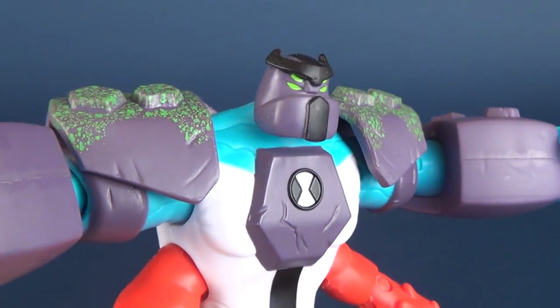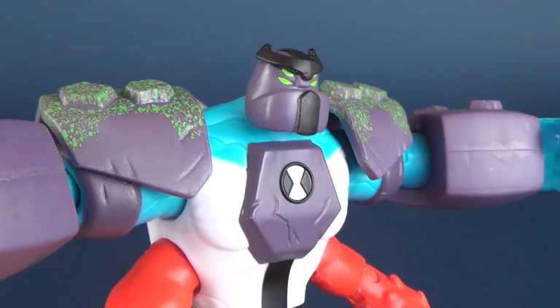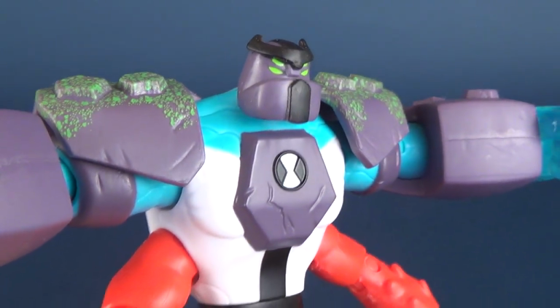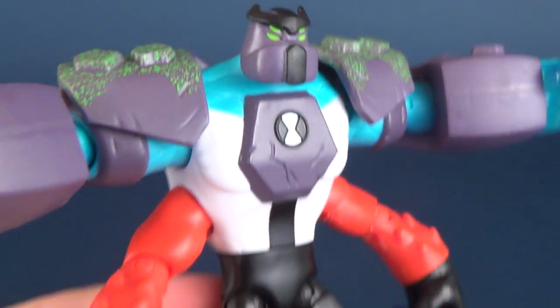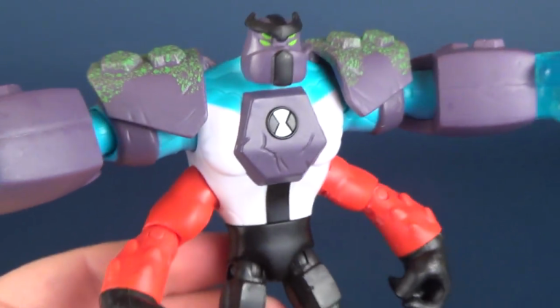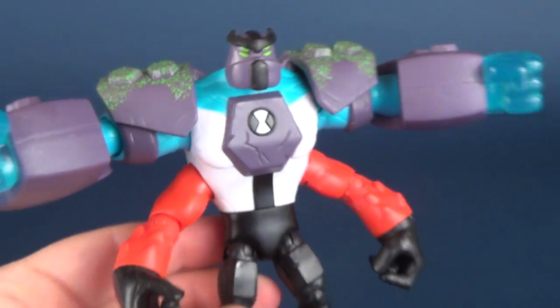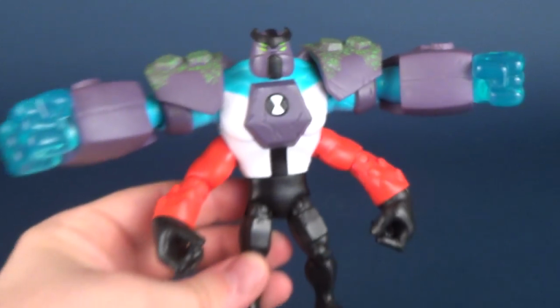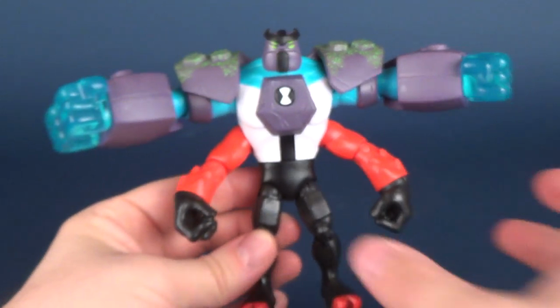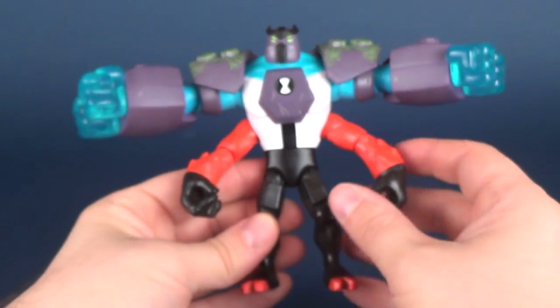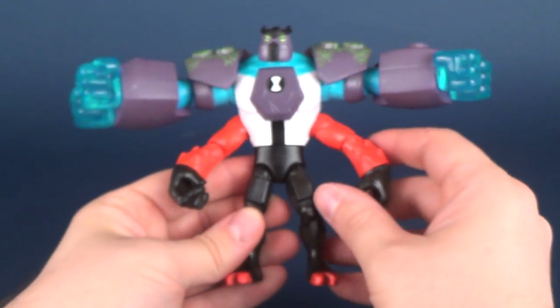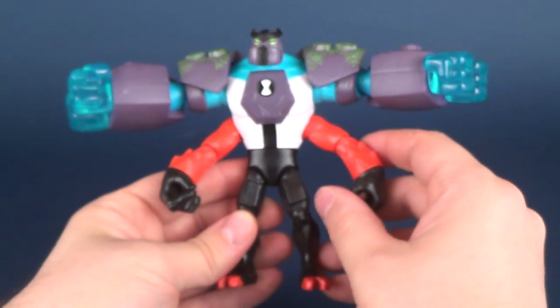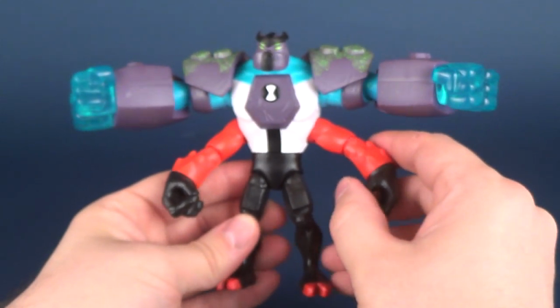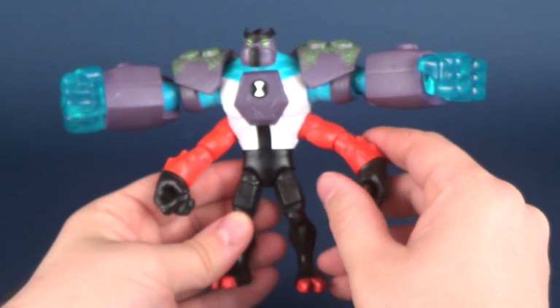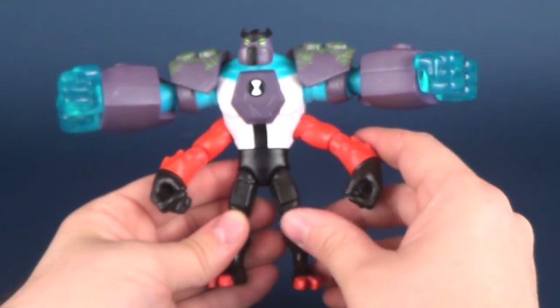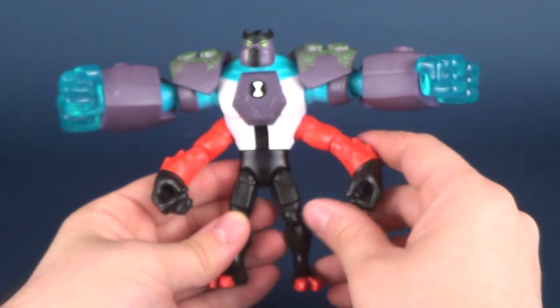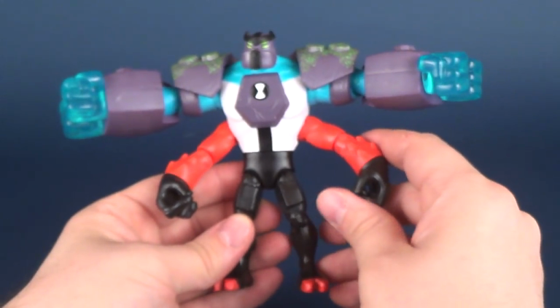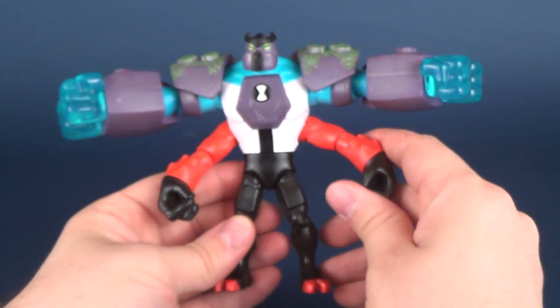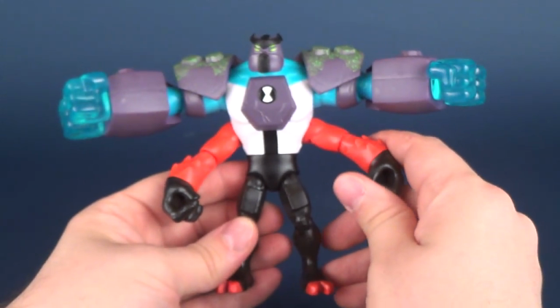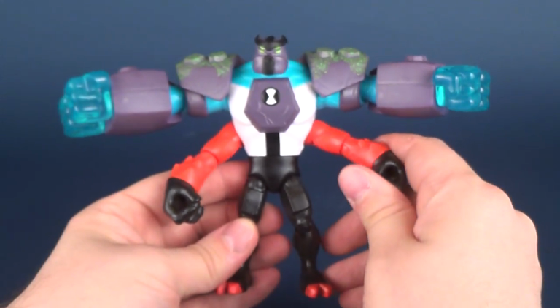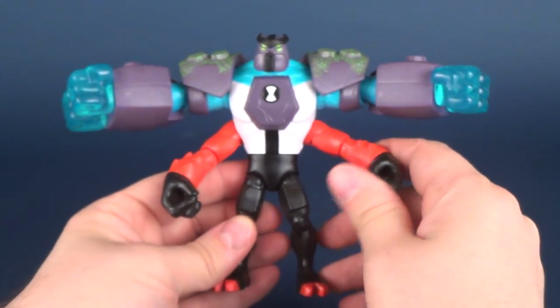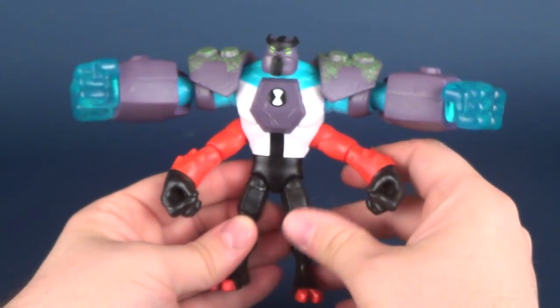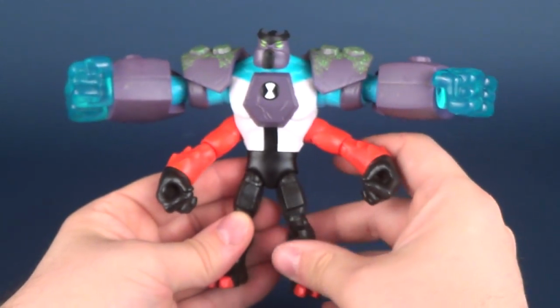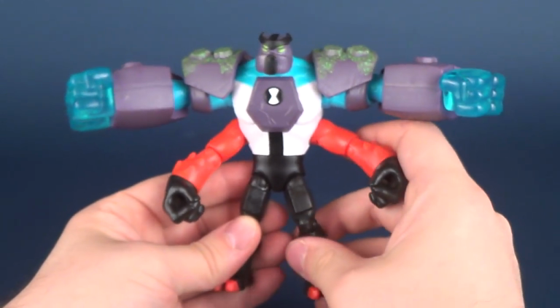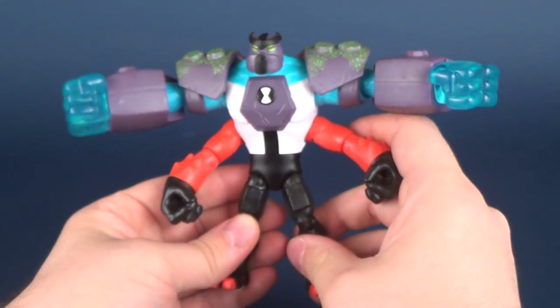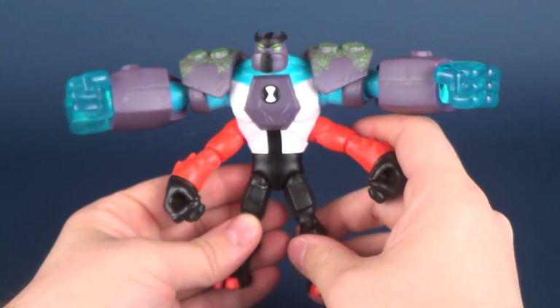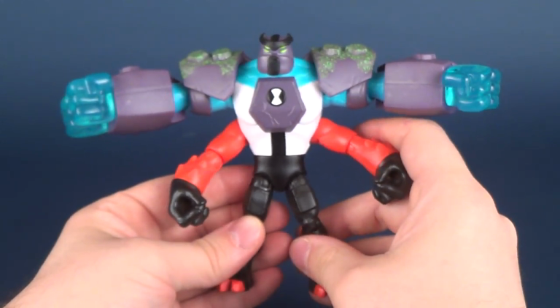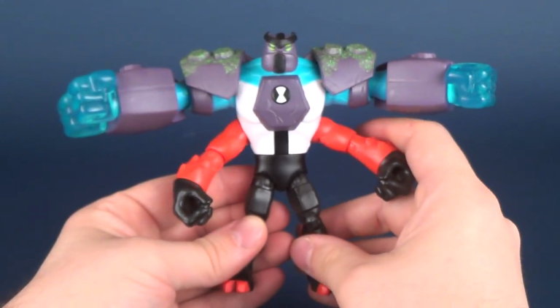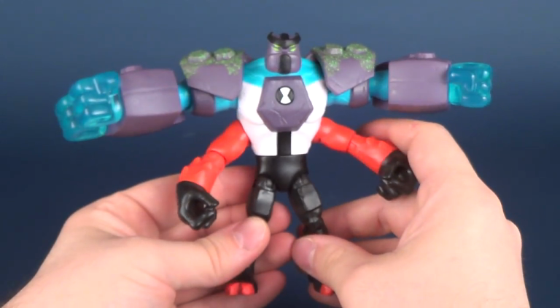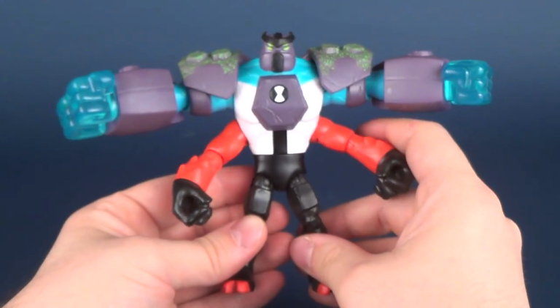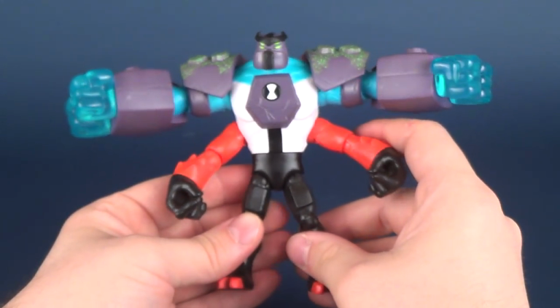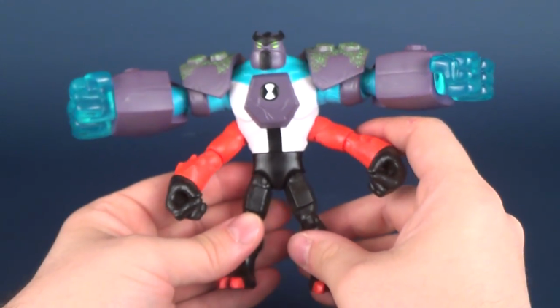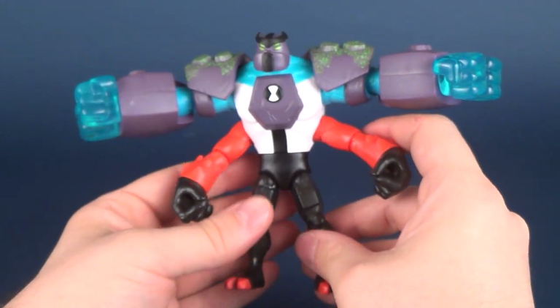That crest almost kind of reminds me of the Shredder — which is fittingly enough, because Playmates also handles the Teenage Mutant Ninja Turtles property.